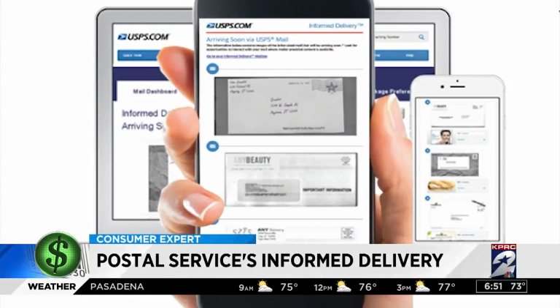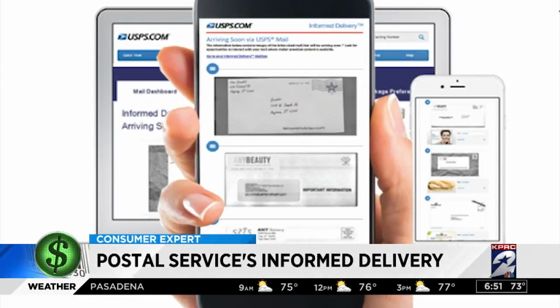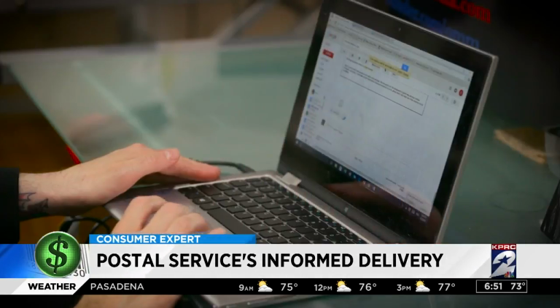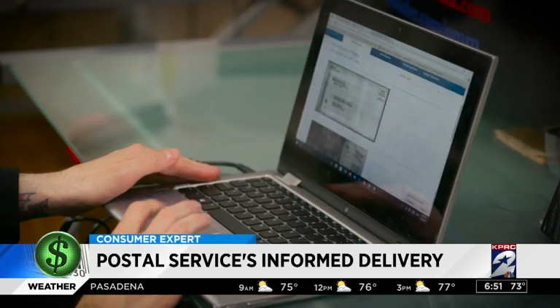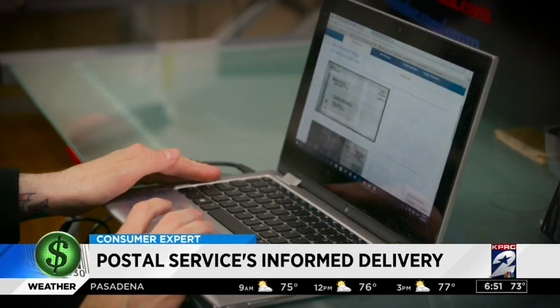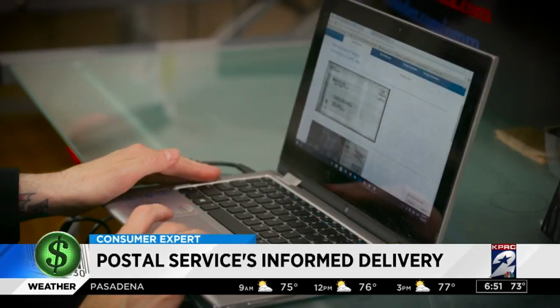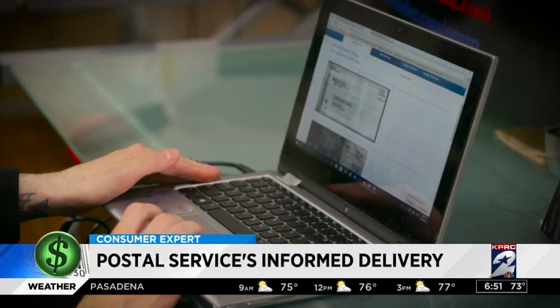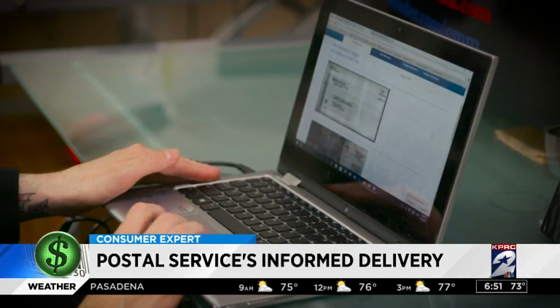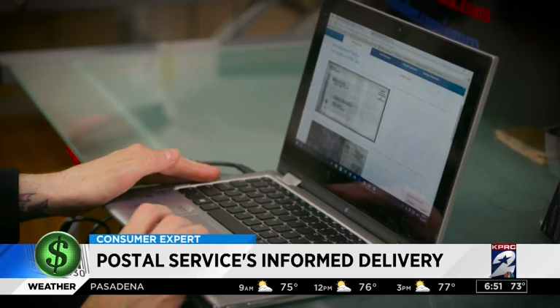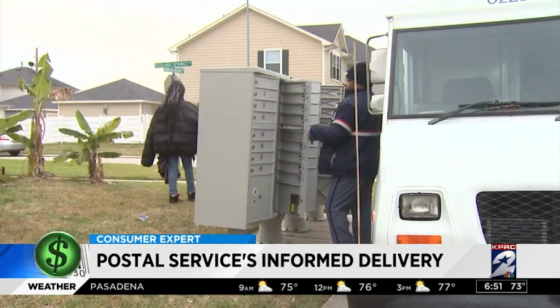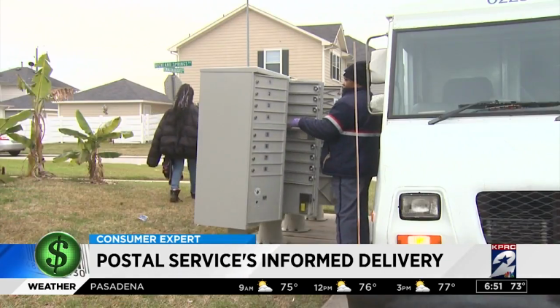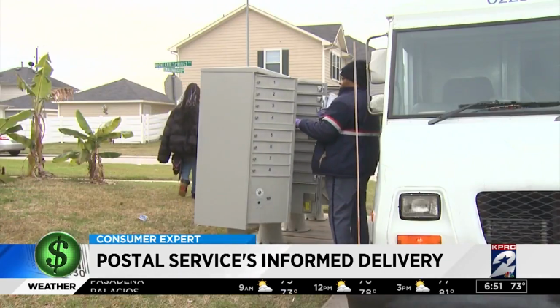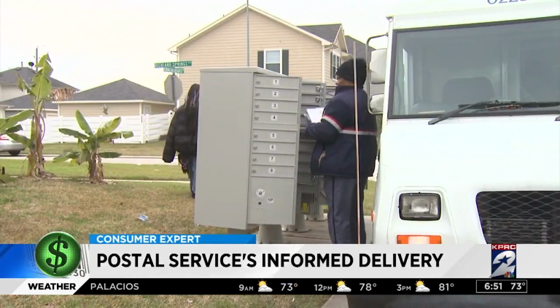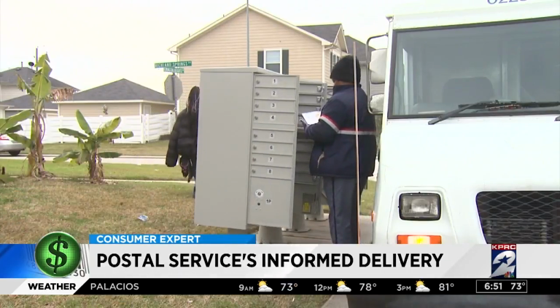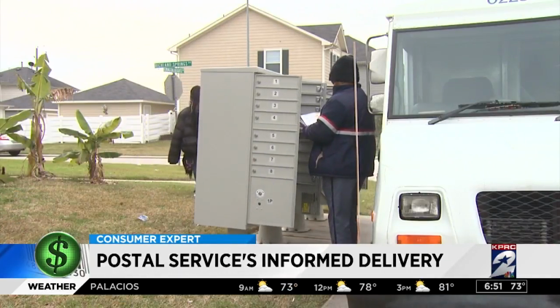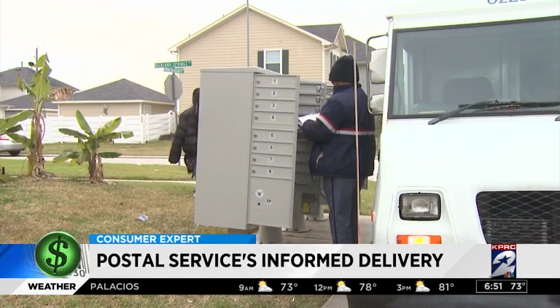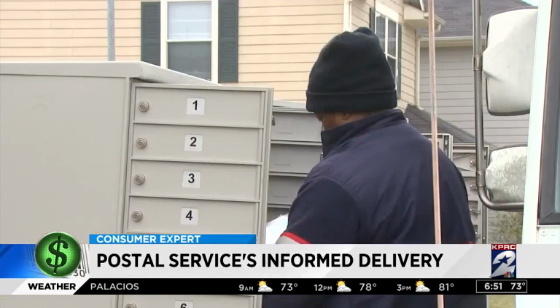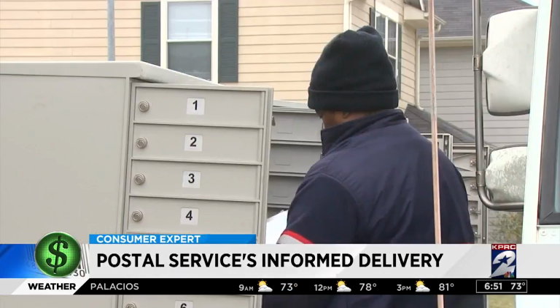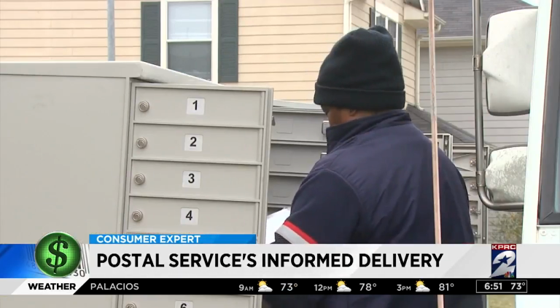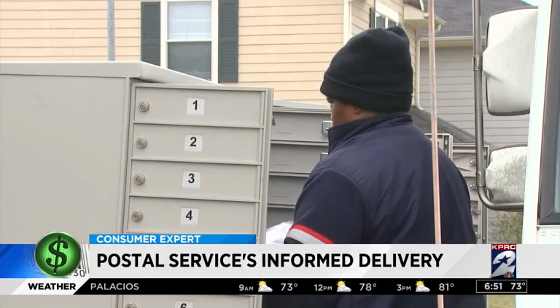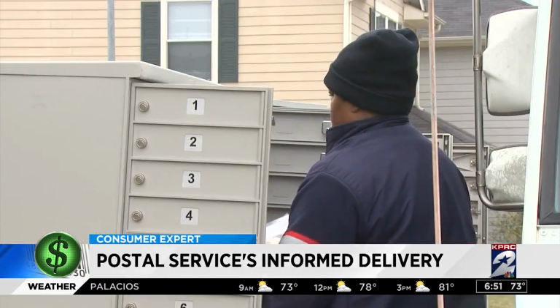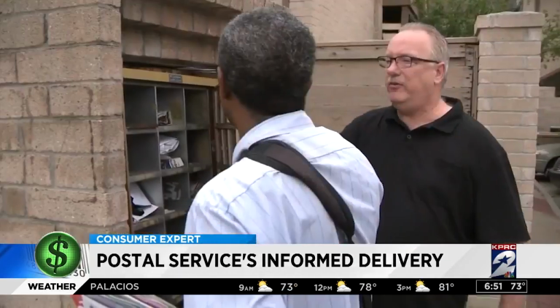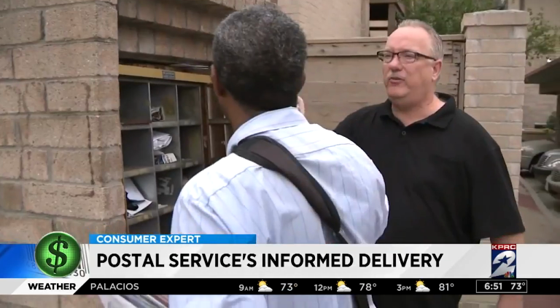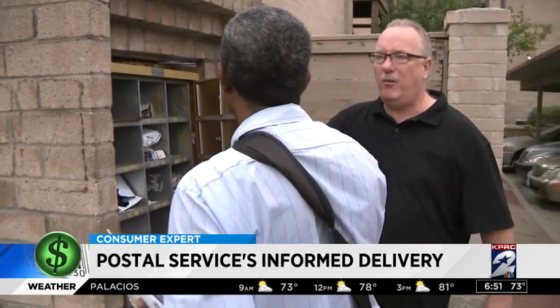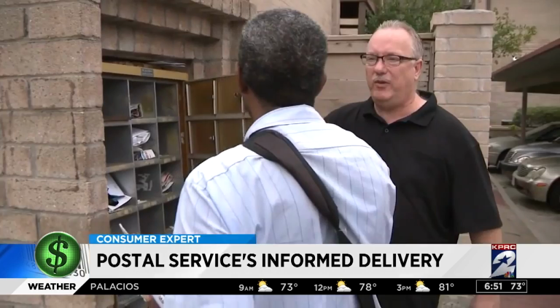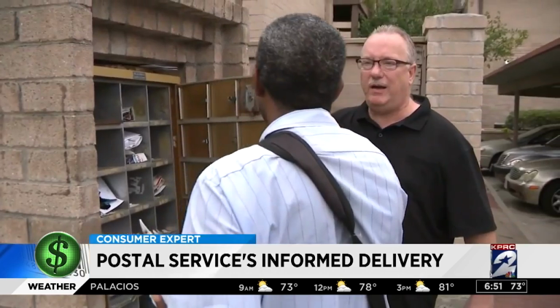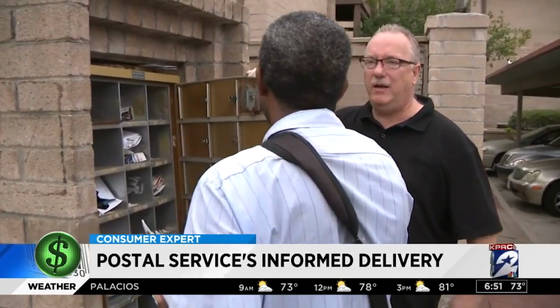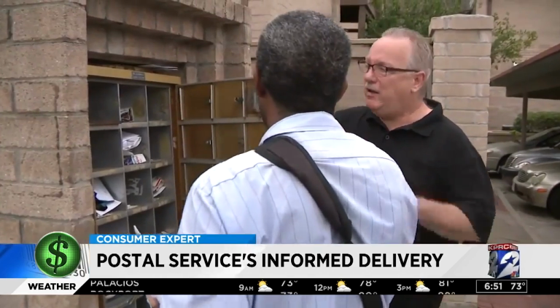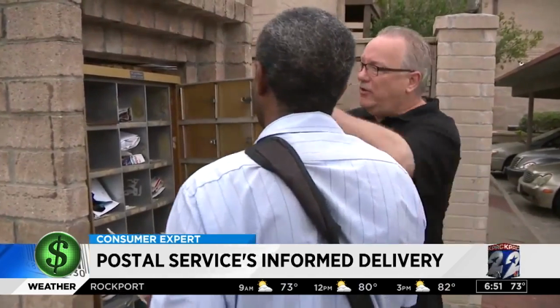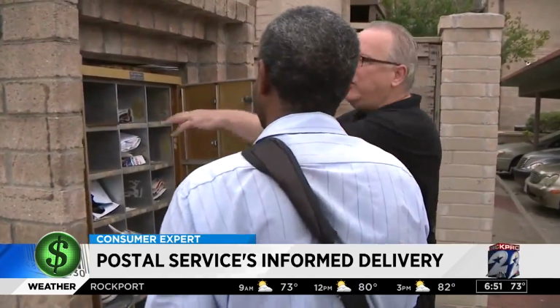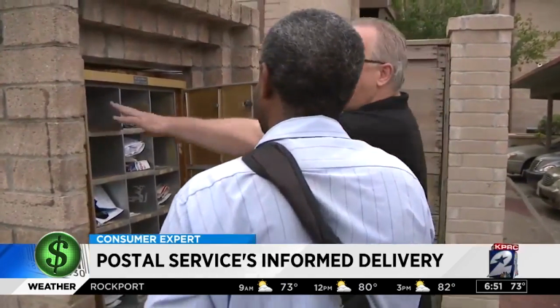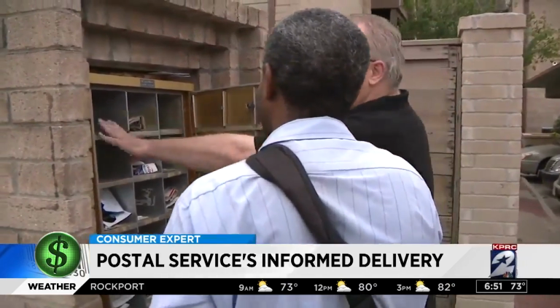You'd get one image for every piece of mail headed to your box that day. So if you got home and any of those items were not in your mailbox, you would know something's up.